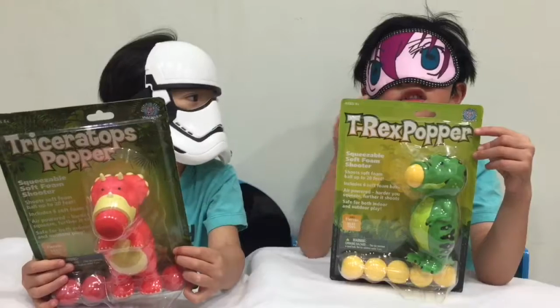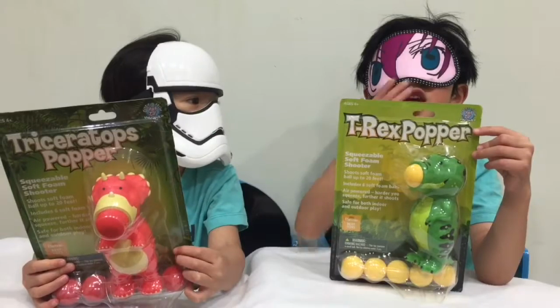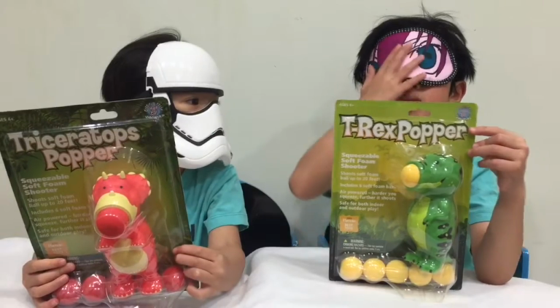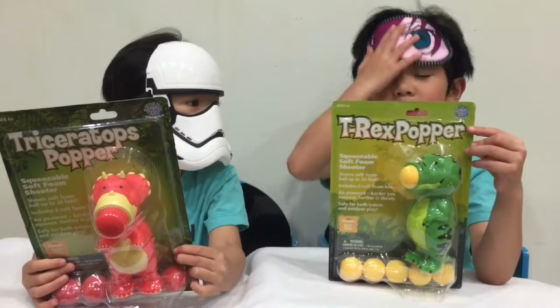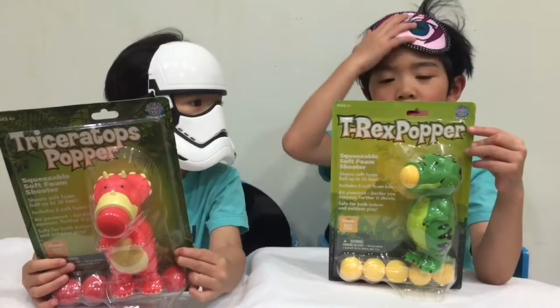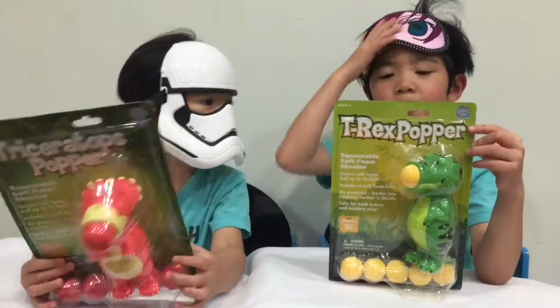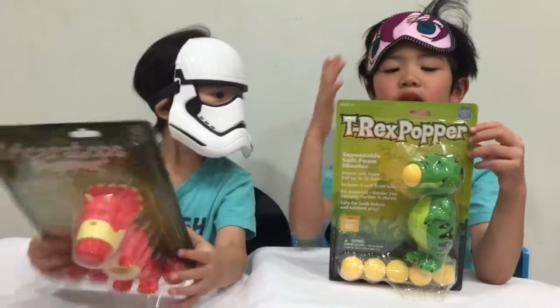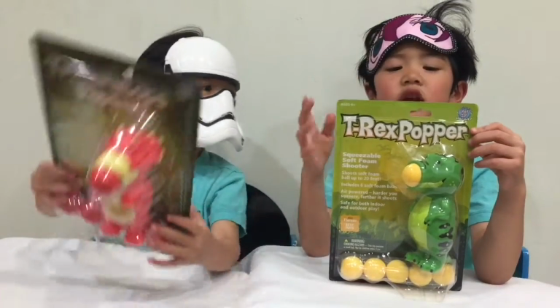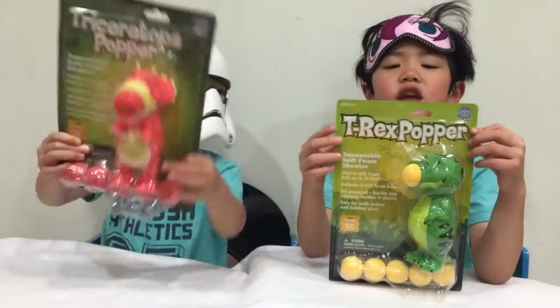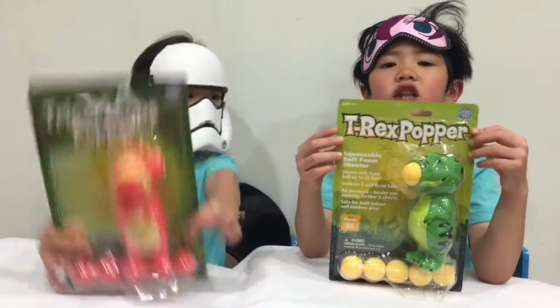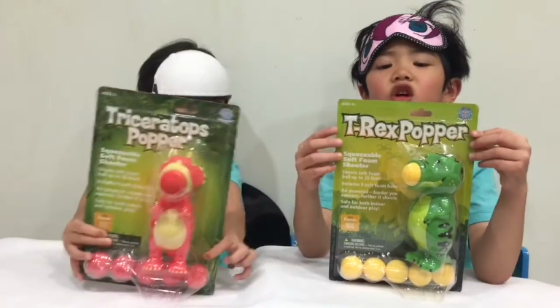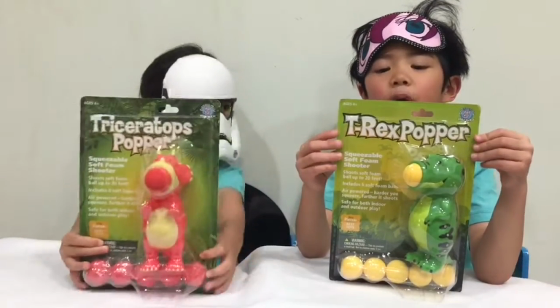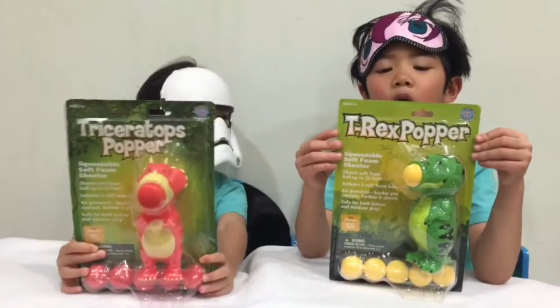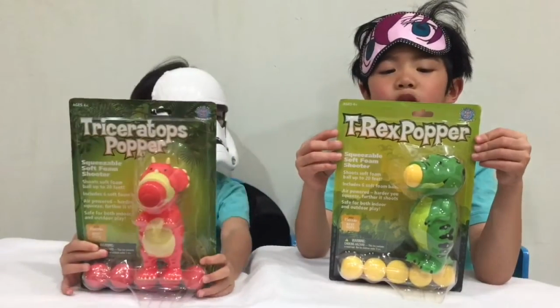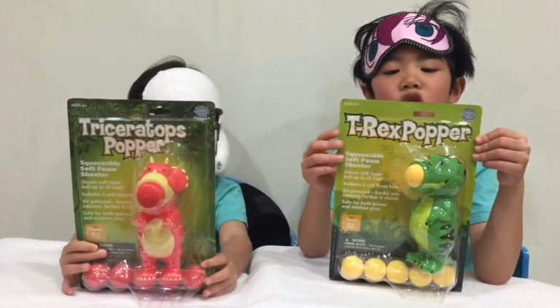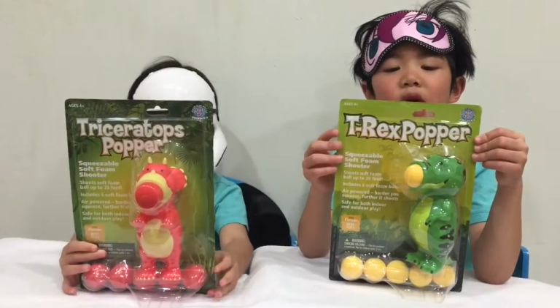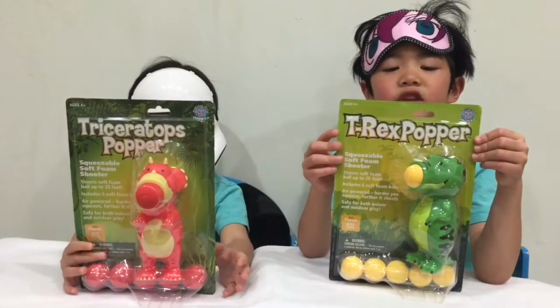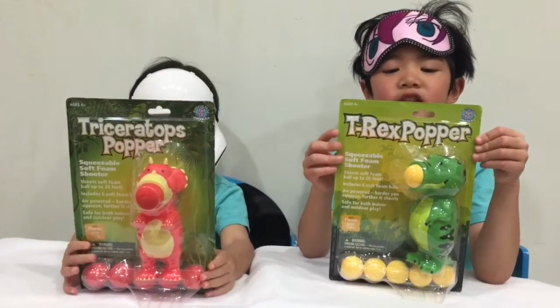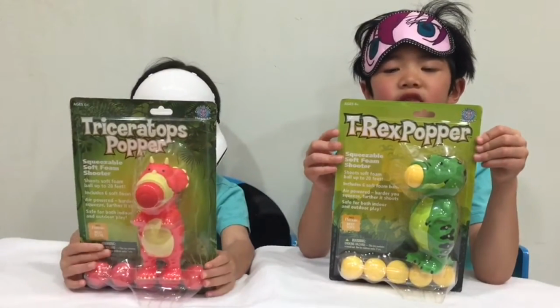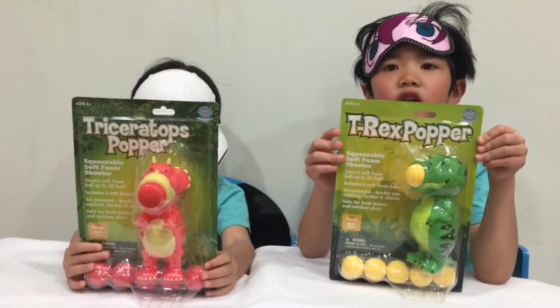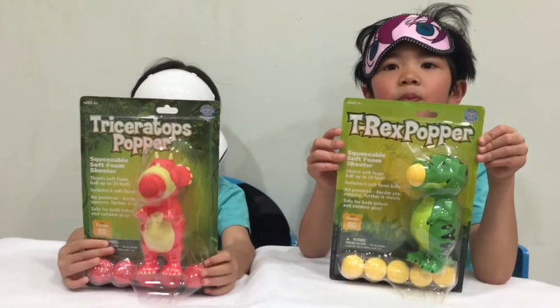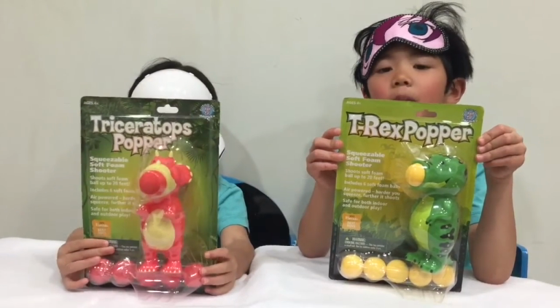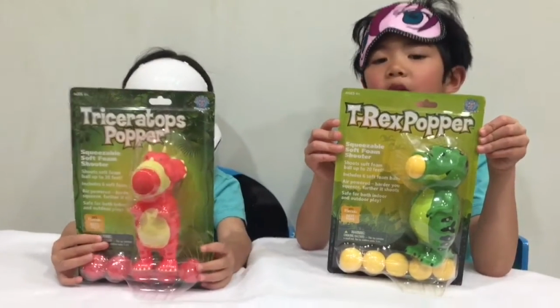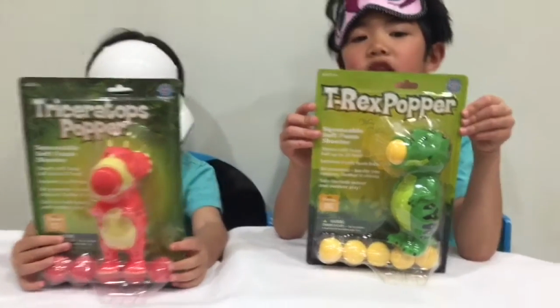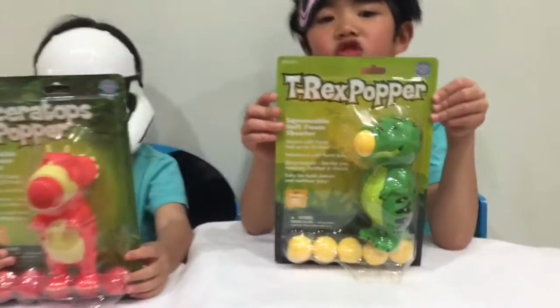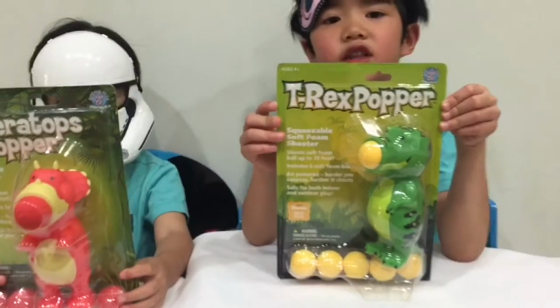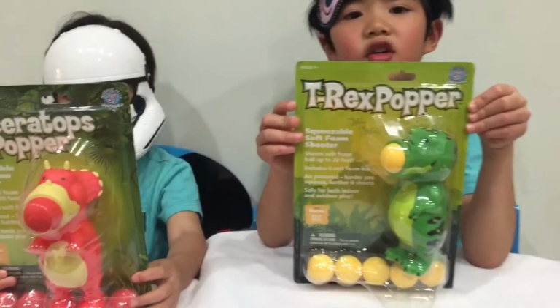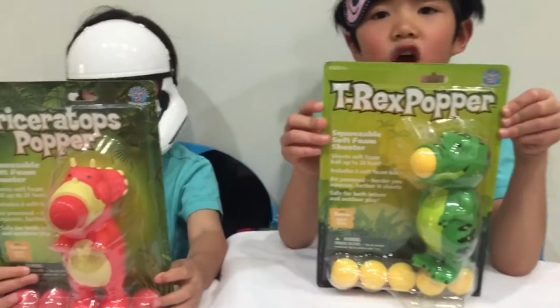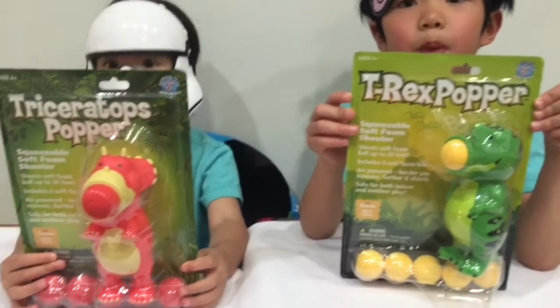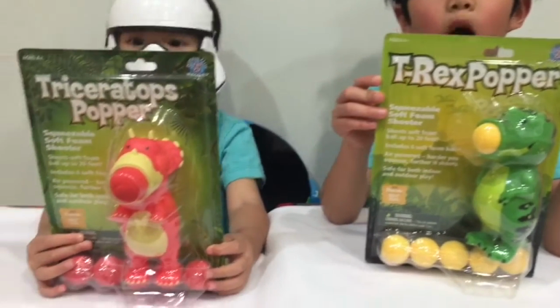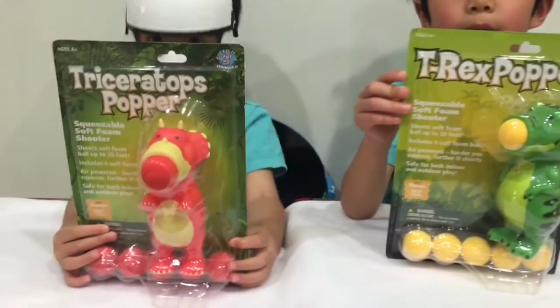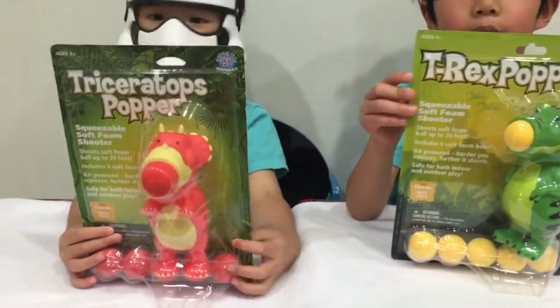Today we're going to open Dinosaur Poppers. We have the T-rex Popper and the T-rex Bell Dinosaur Popper.